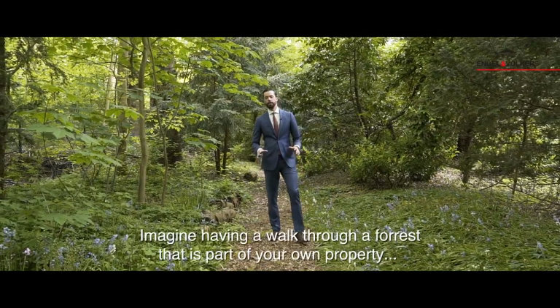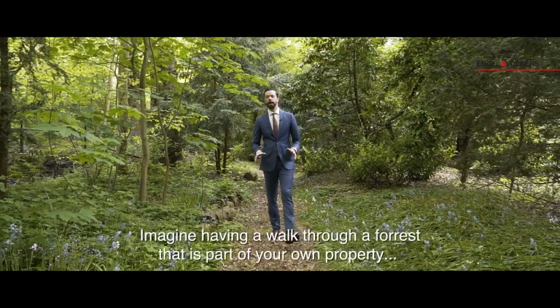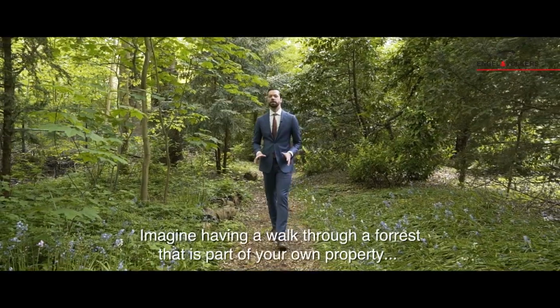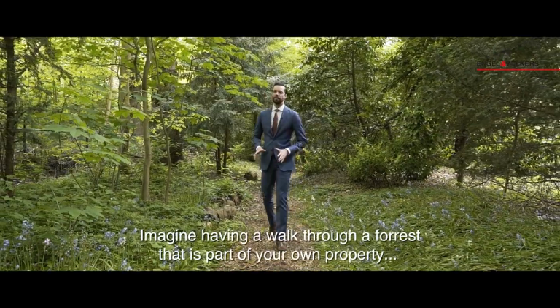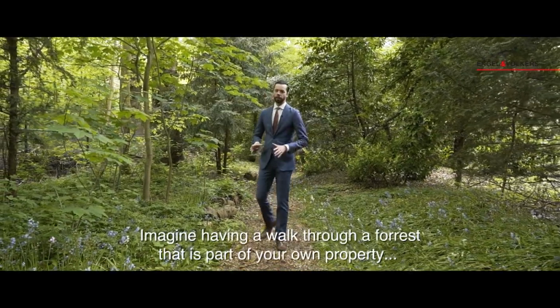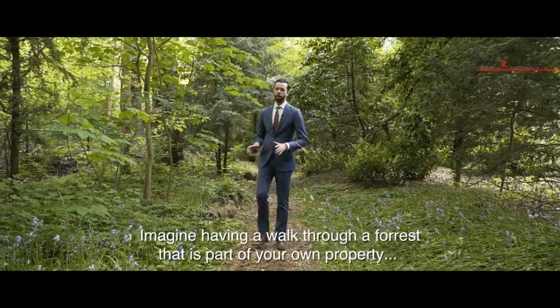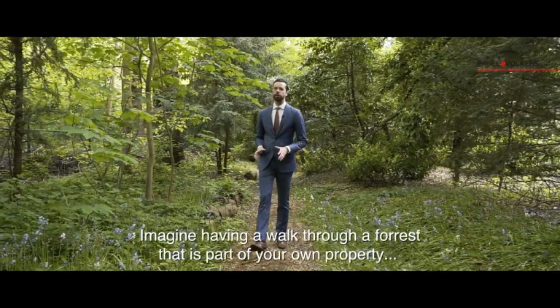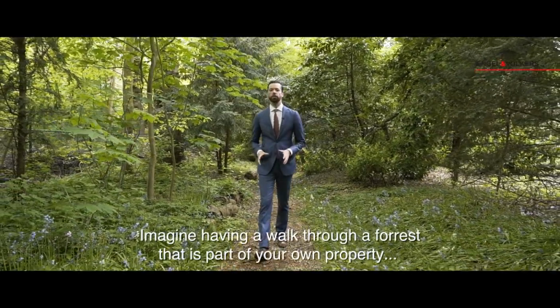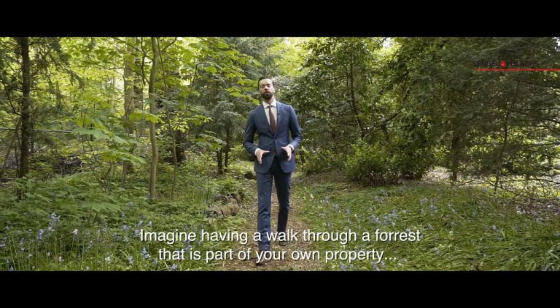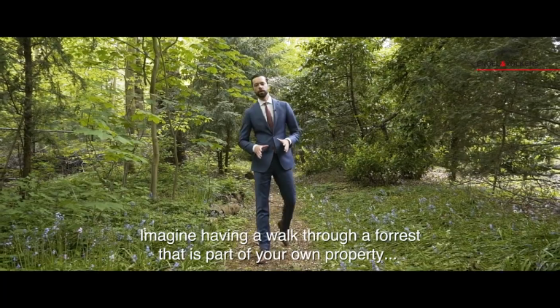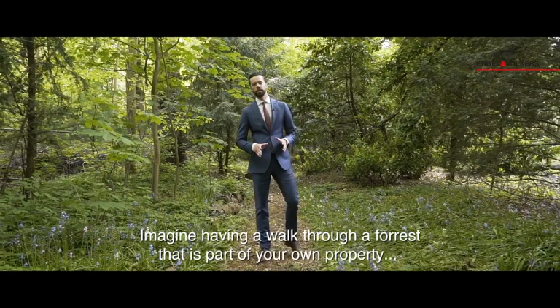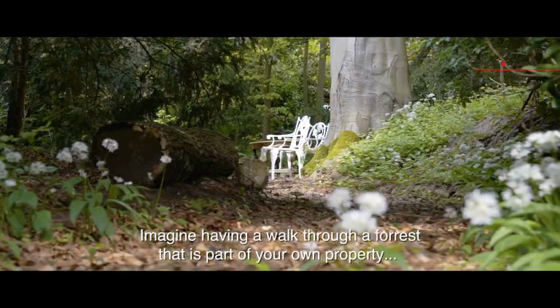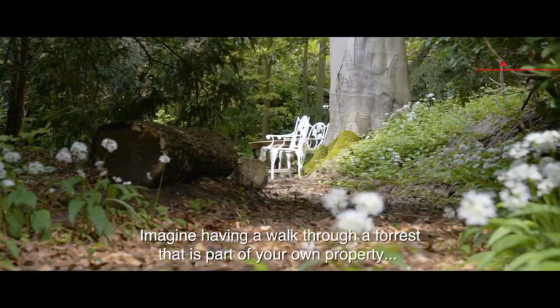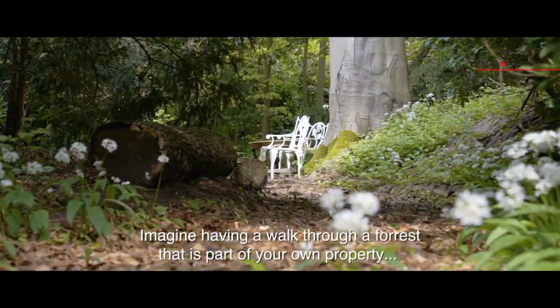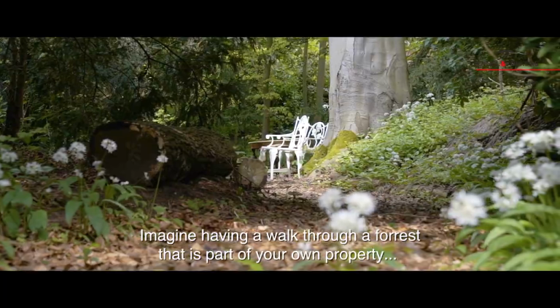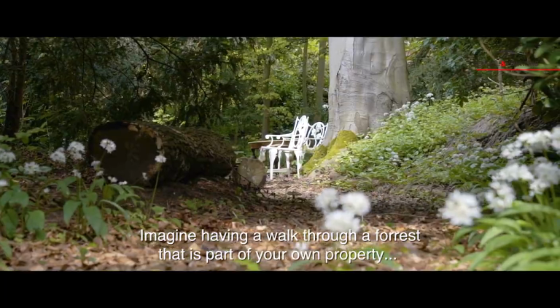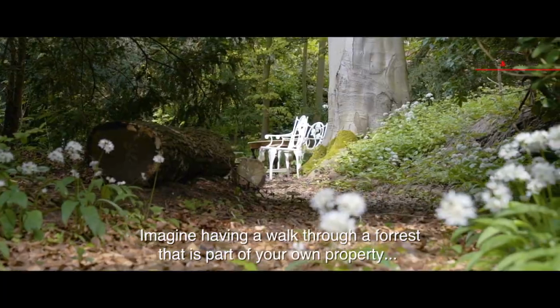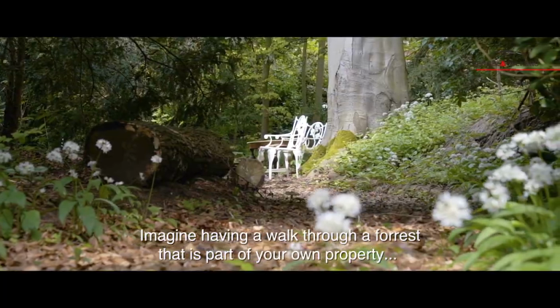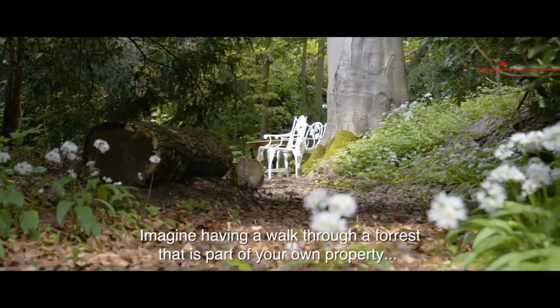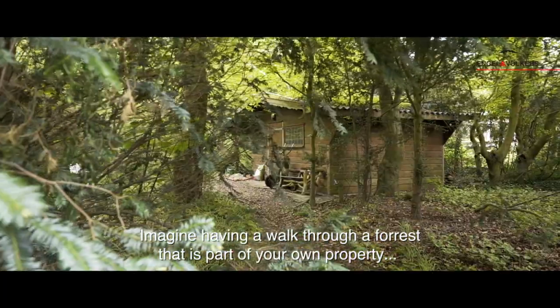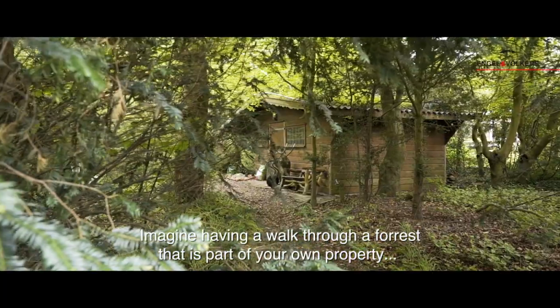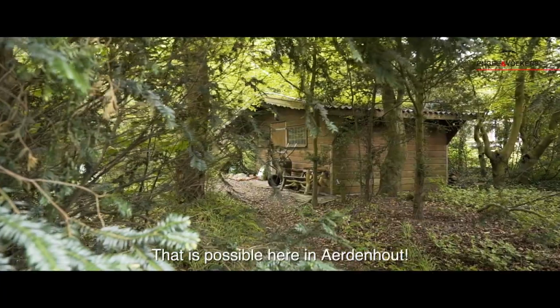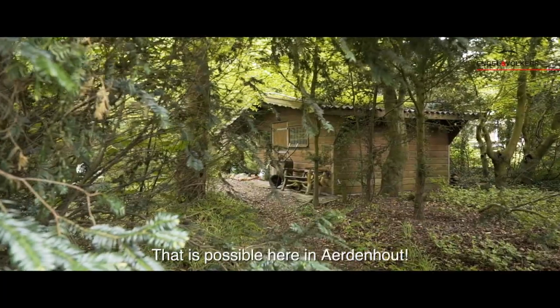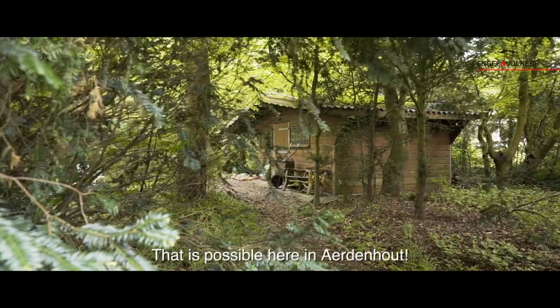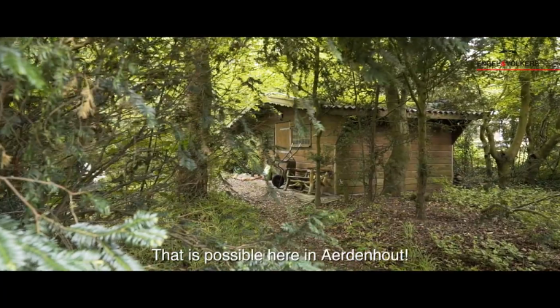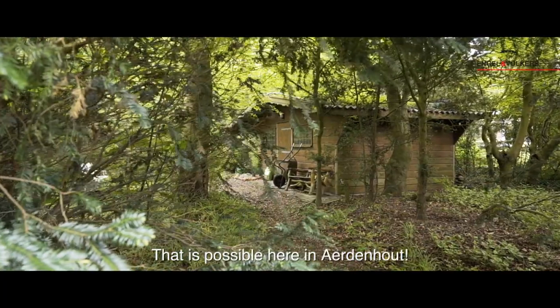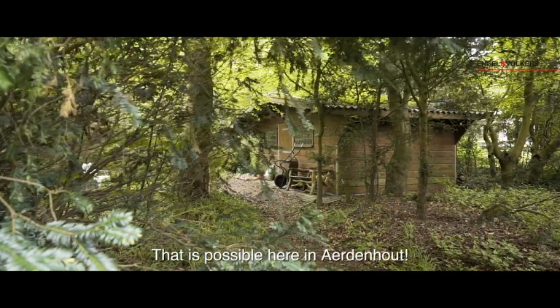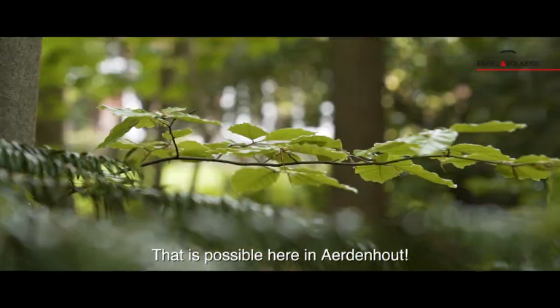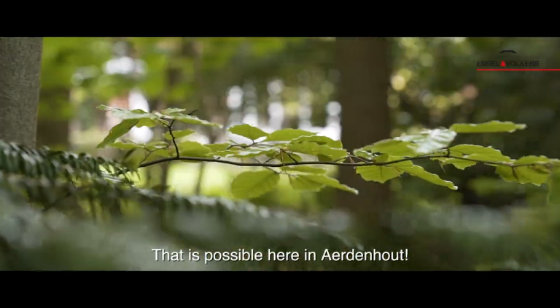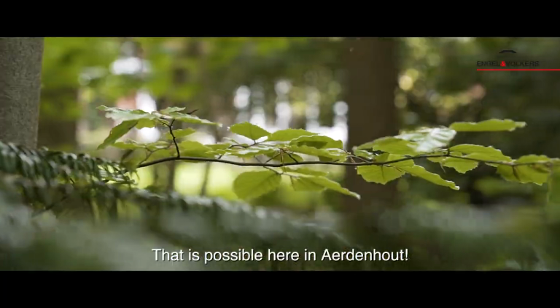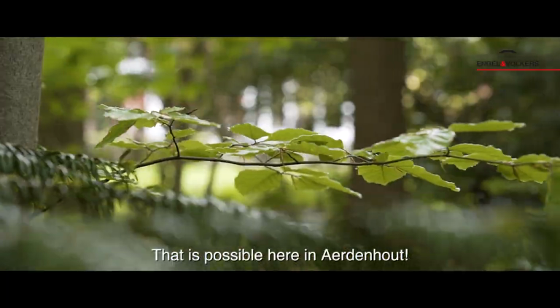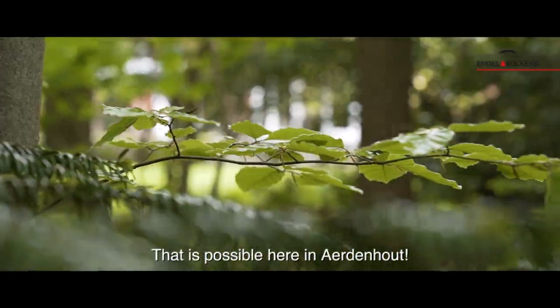Imagine having a walk through a forest that is part of your own property. That is possible here in Aarderhuis.